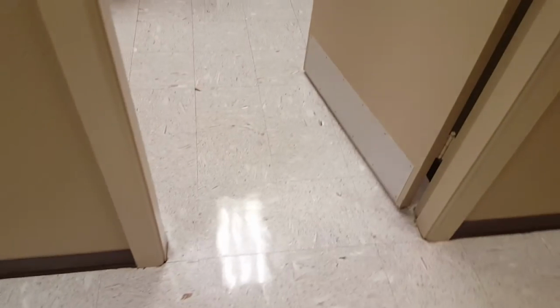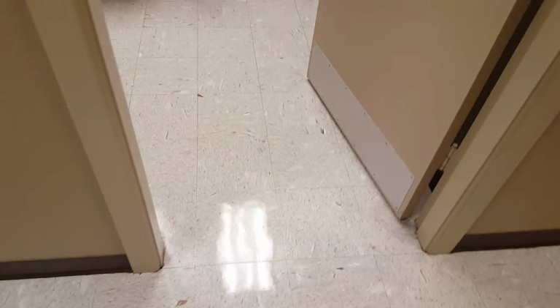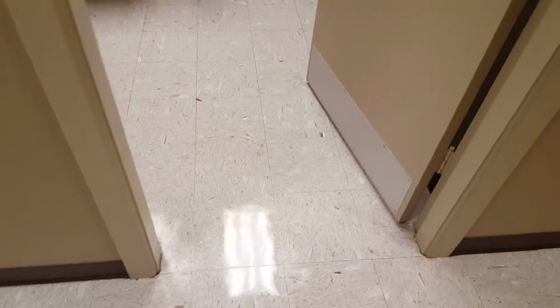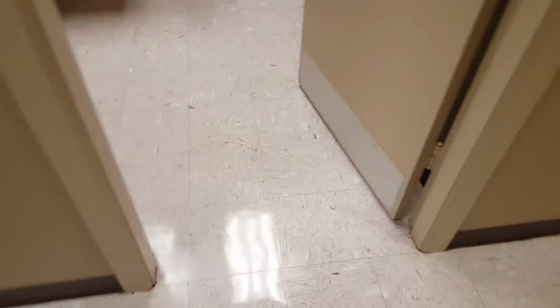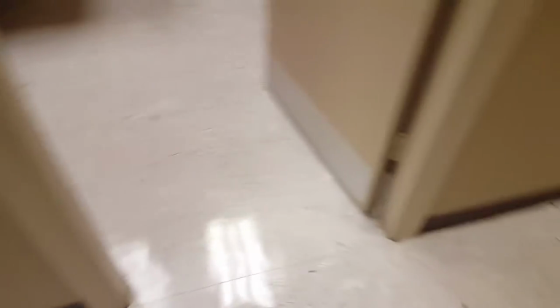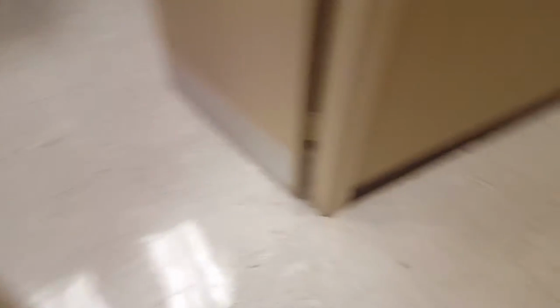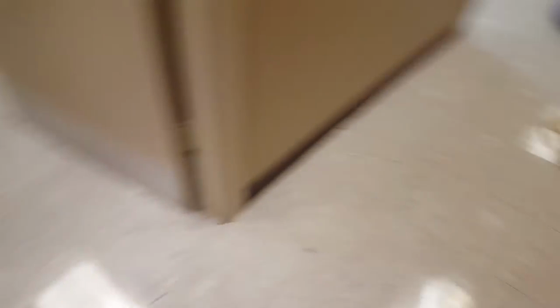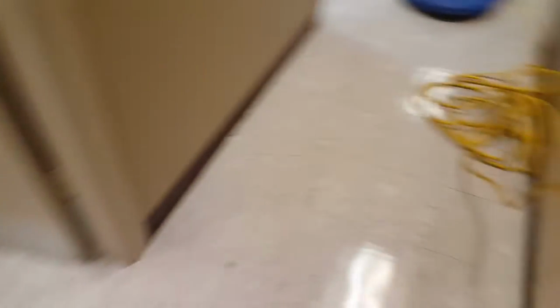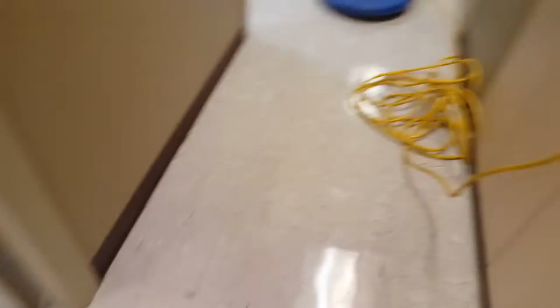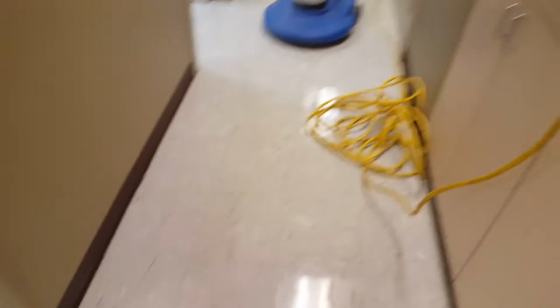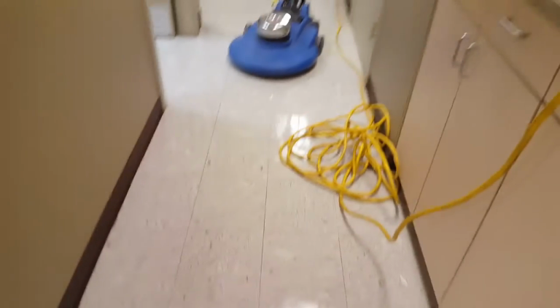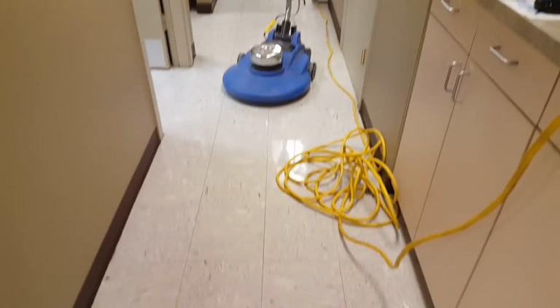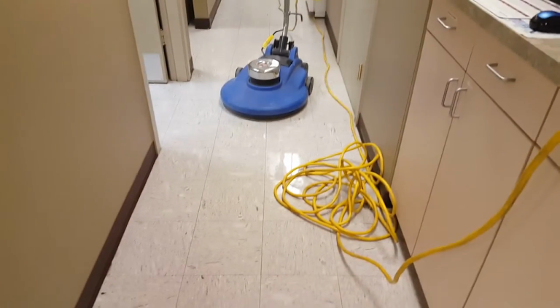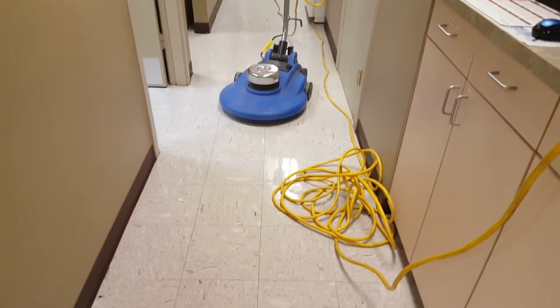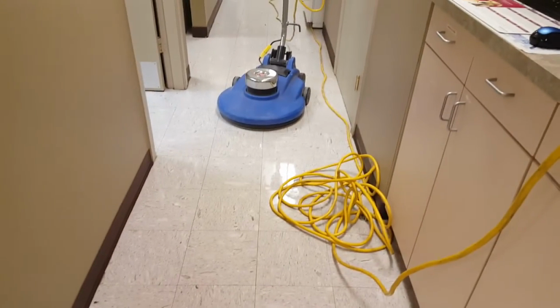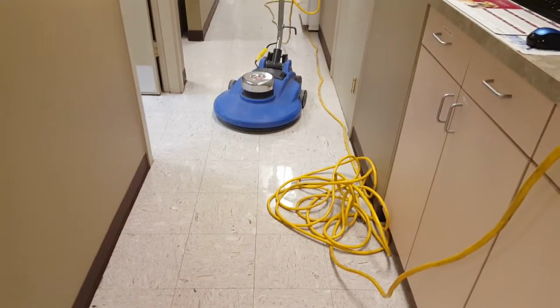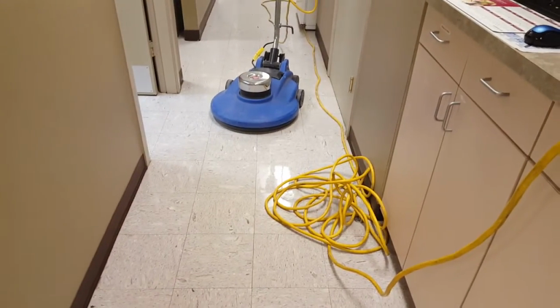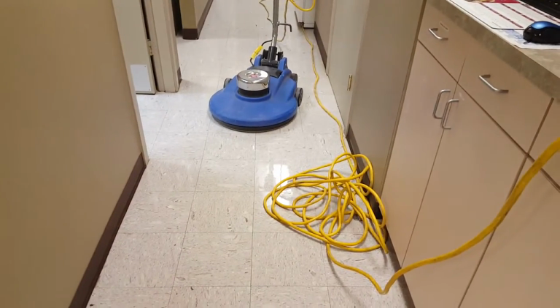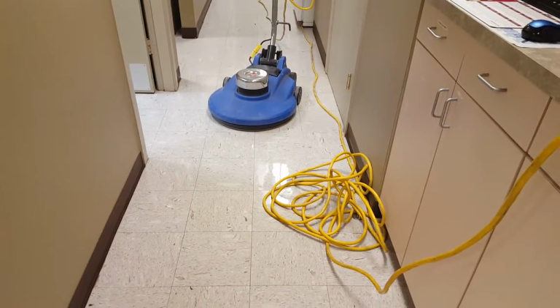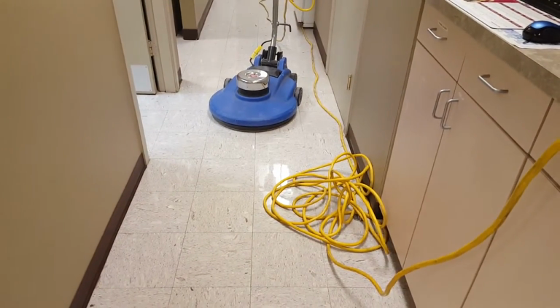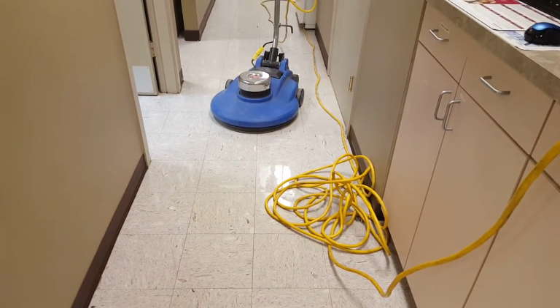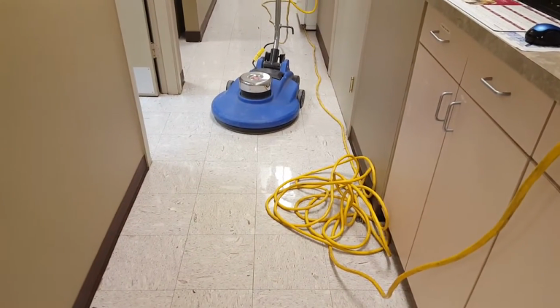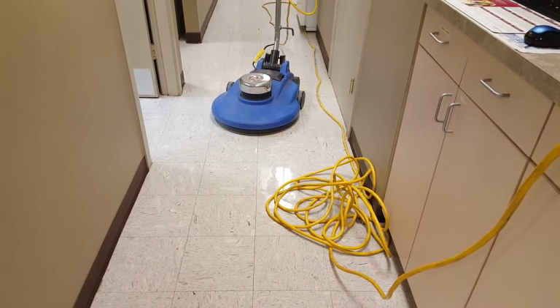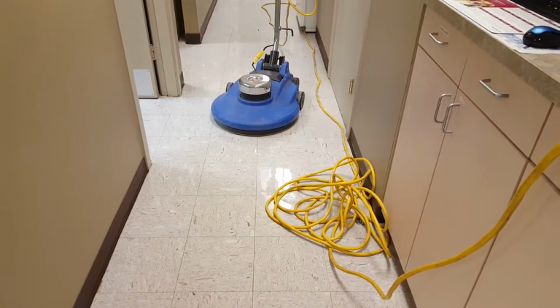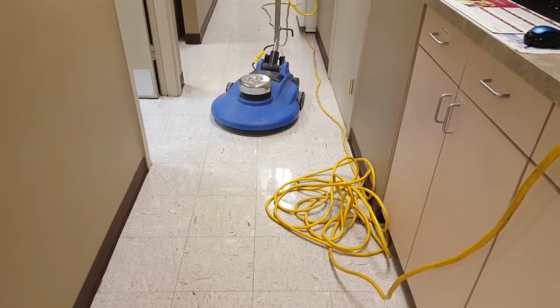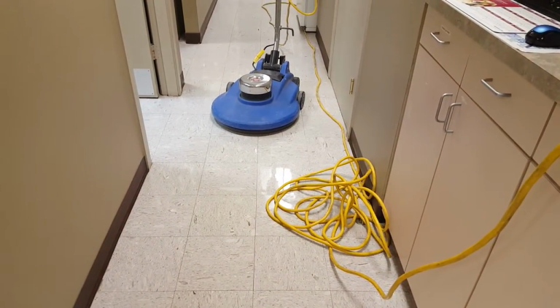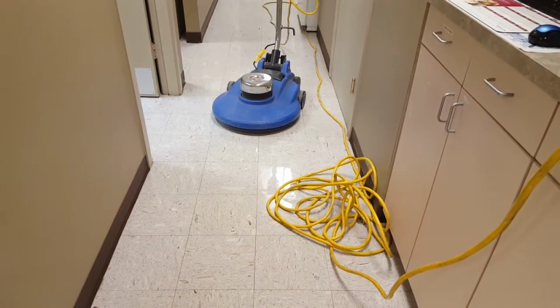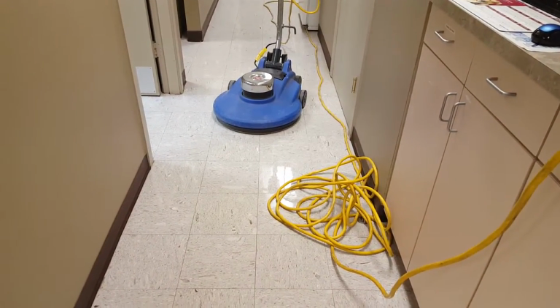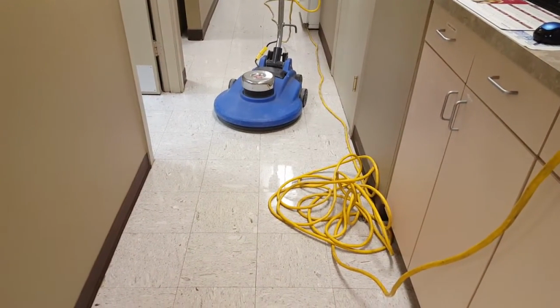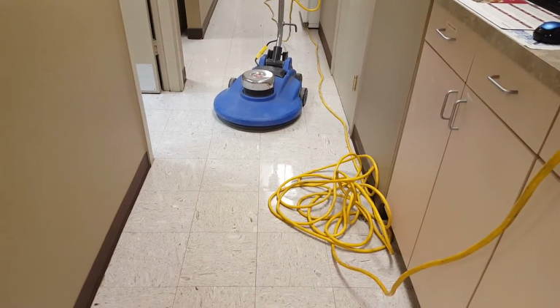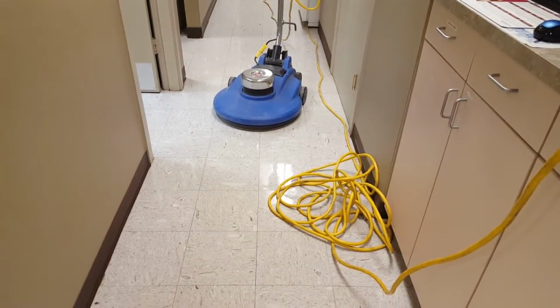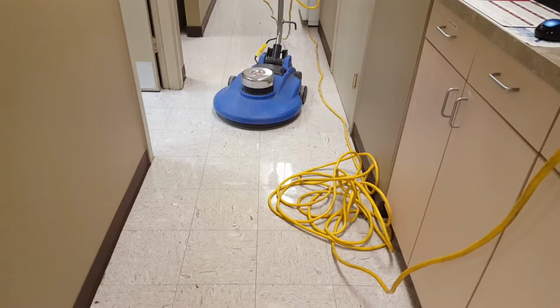That's my buffer machine — that's what we use to buff the floors.